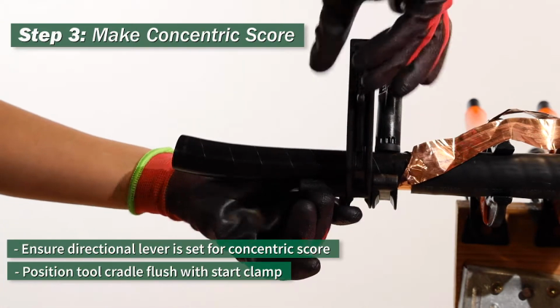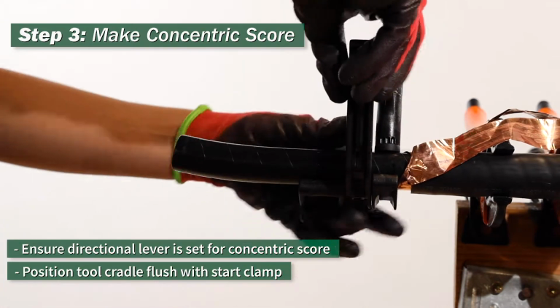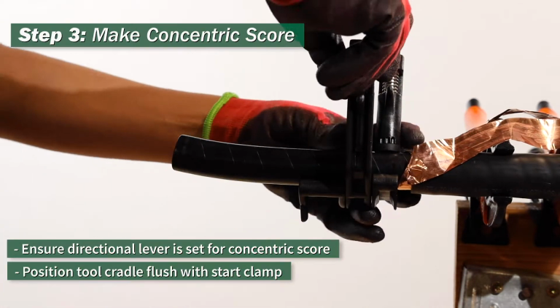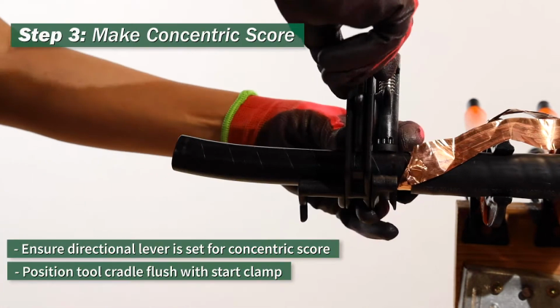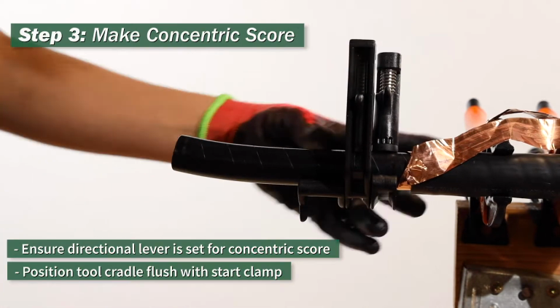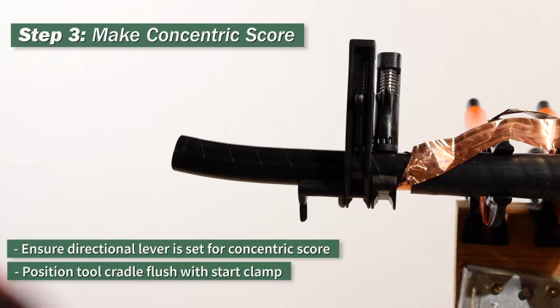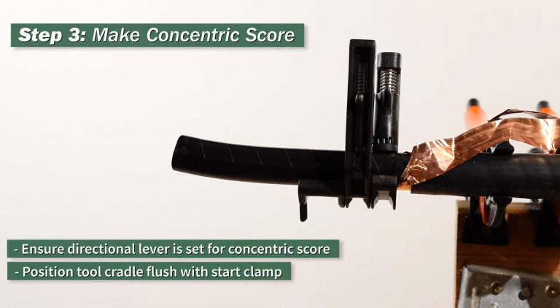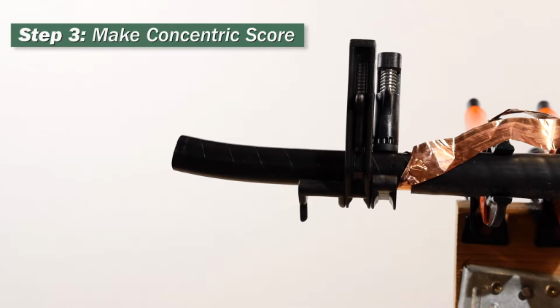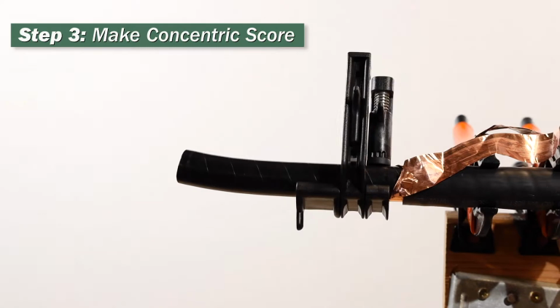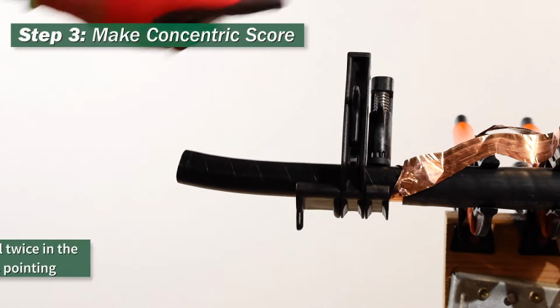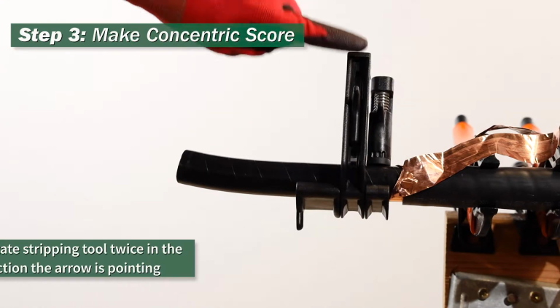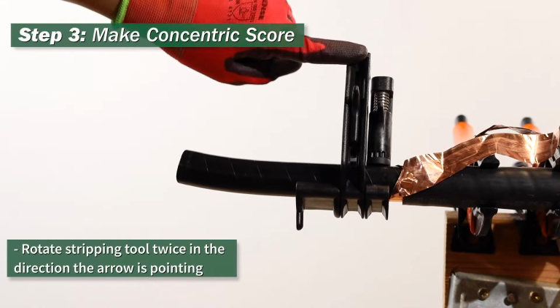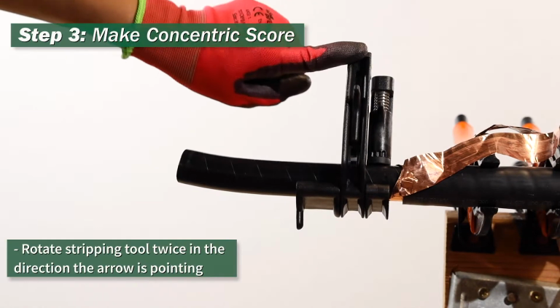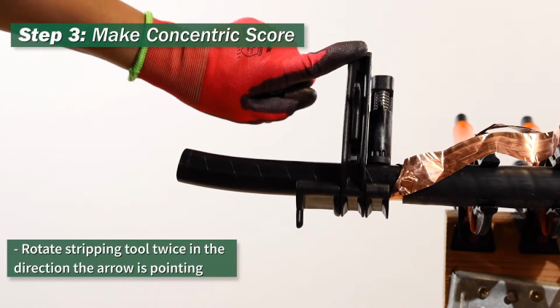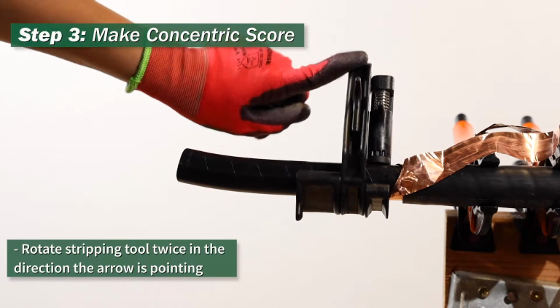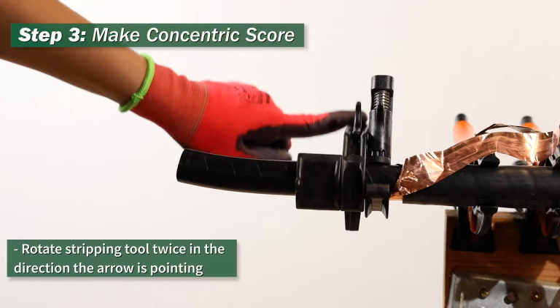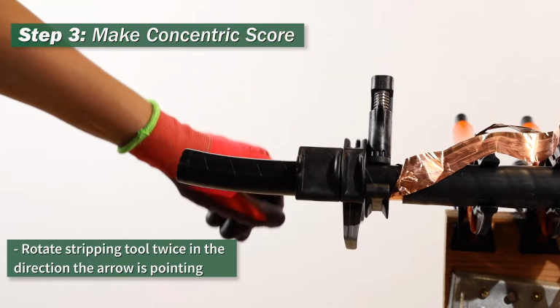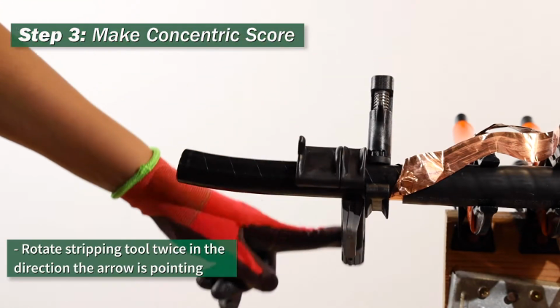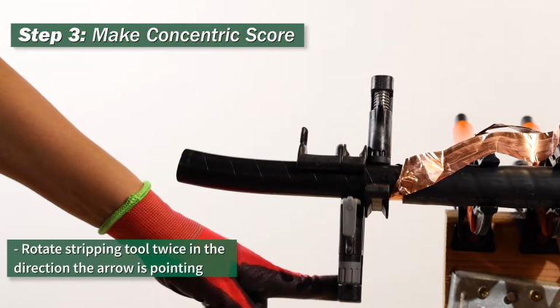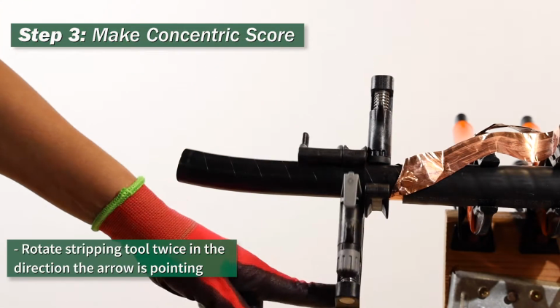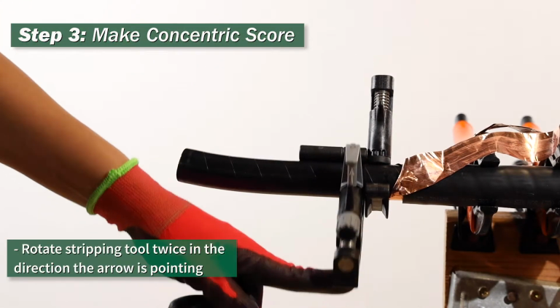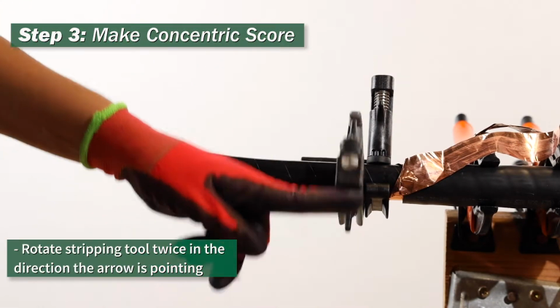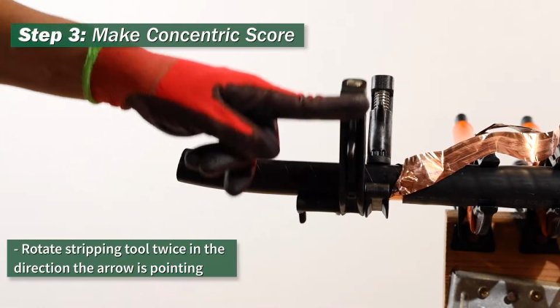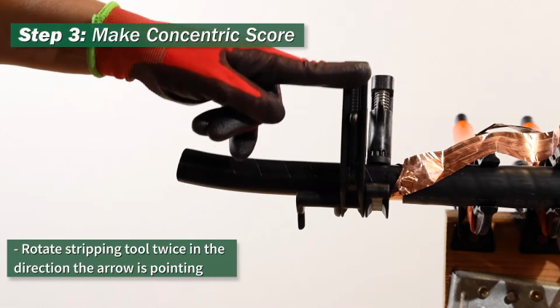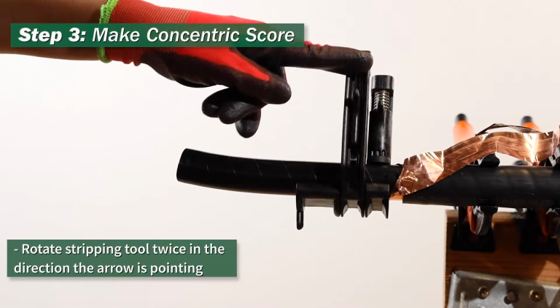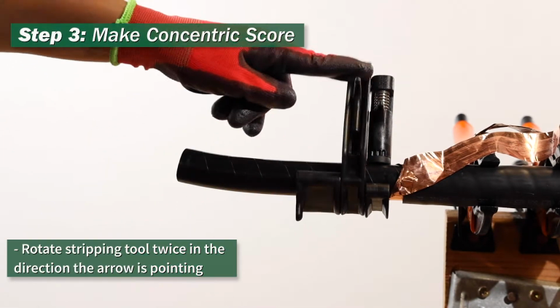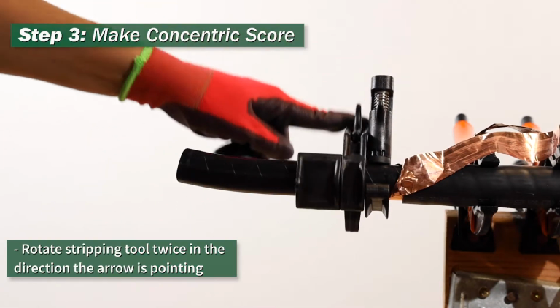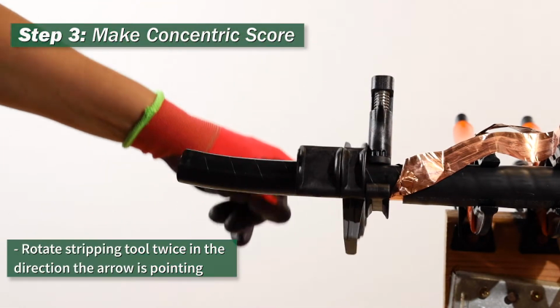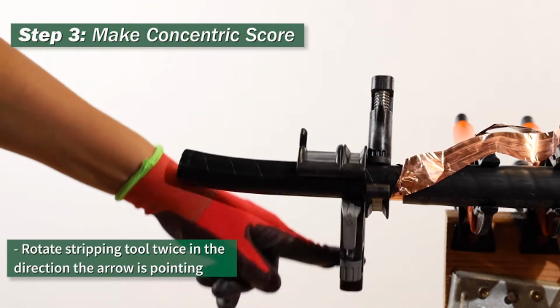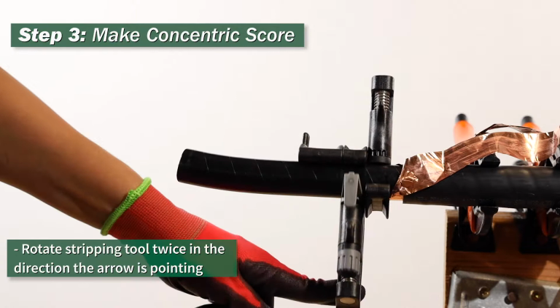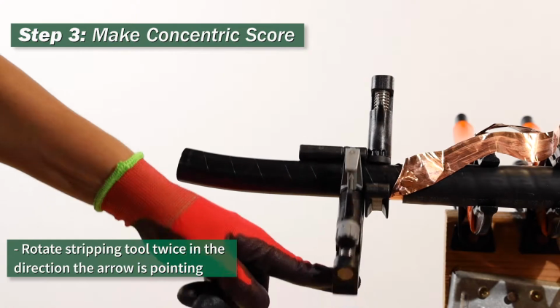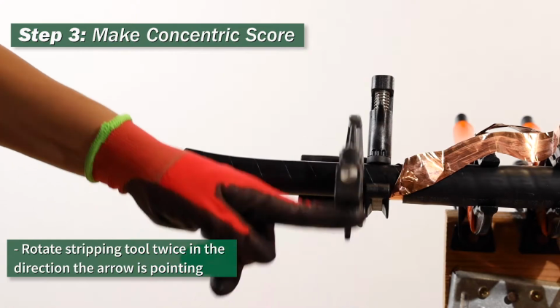Position the tool cradle flush with the start clamp. Step 4: rotate the stripping tool in the direction that the arrow on the tool is pointing.